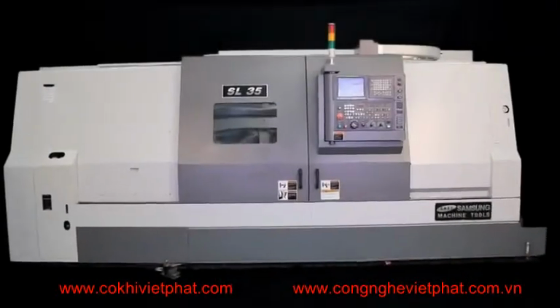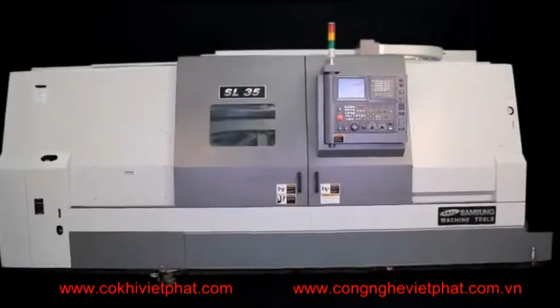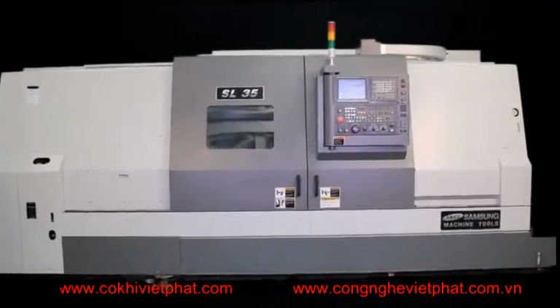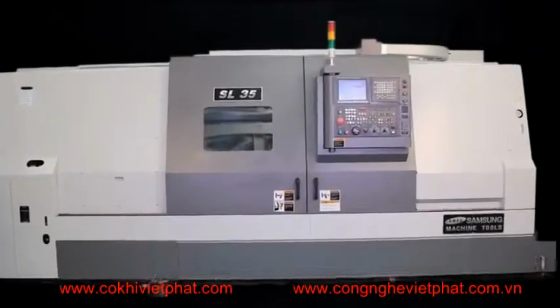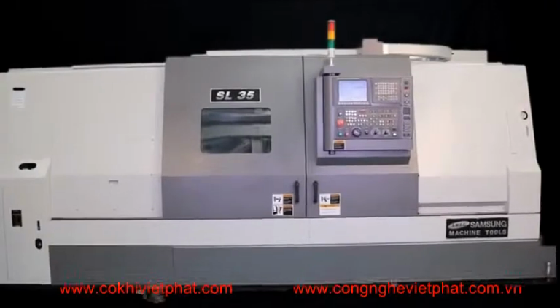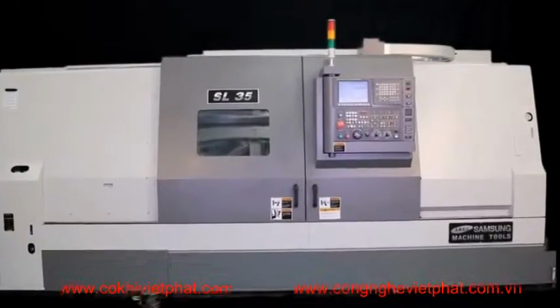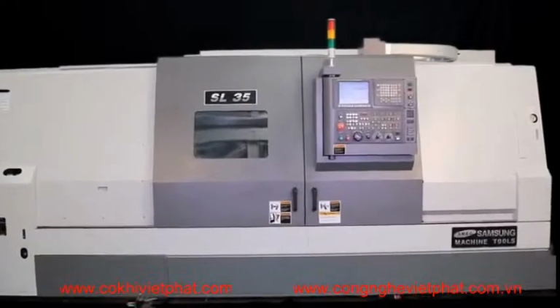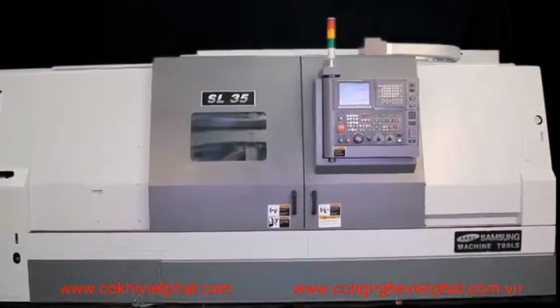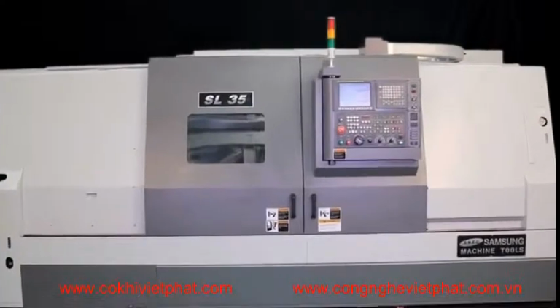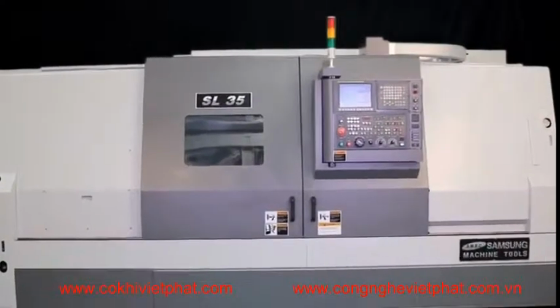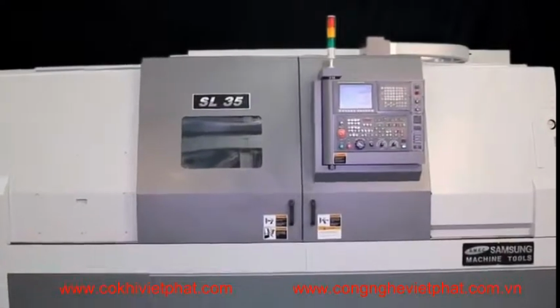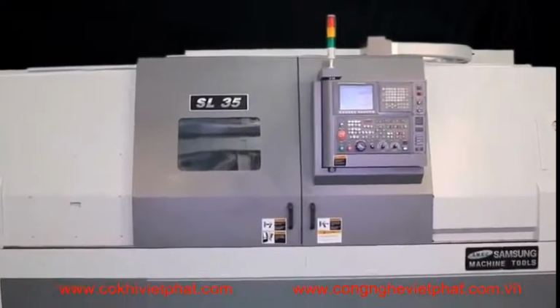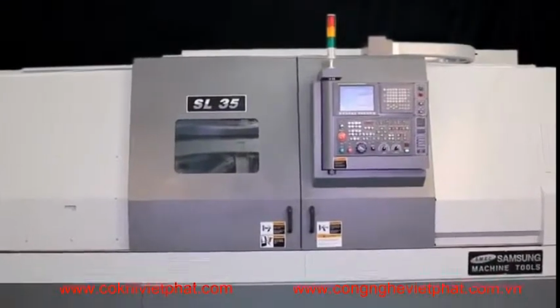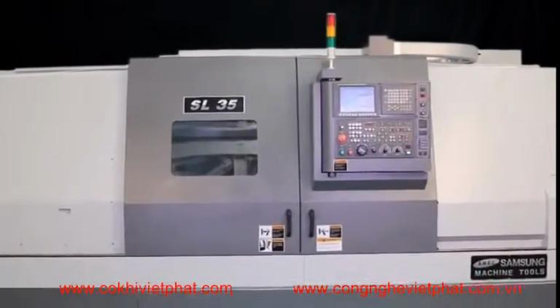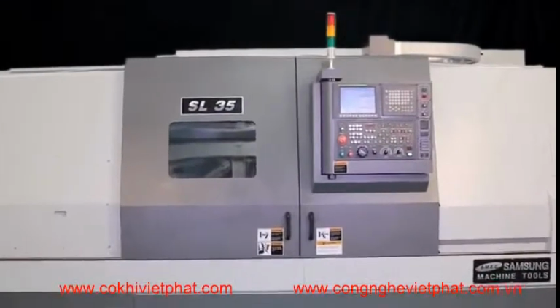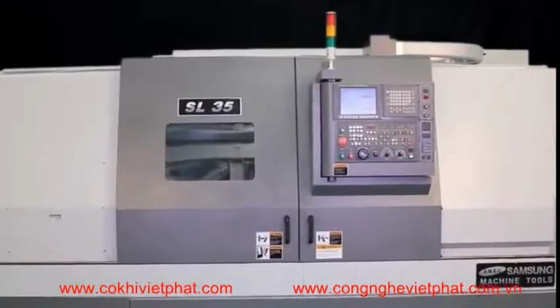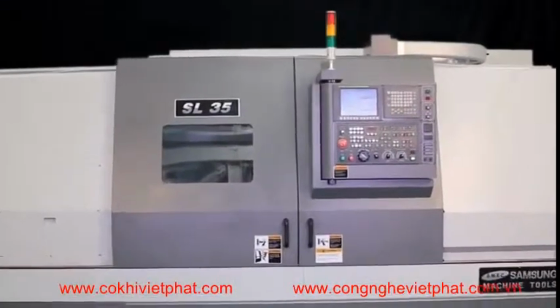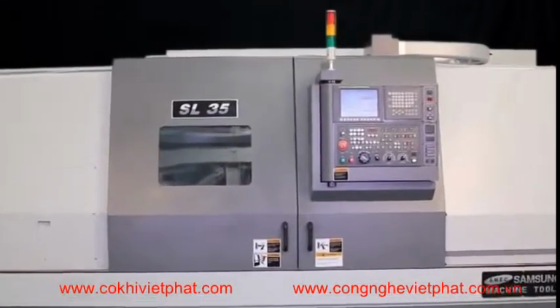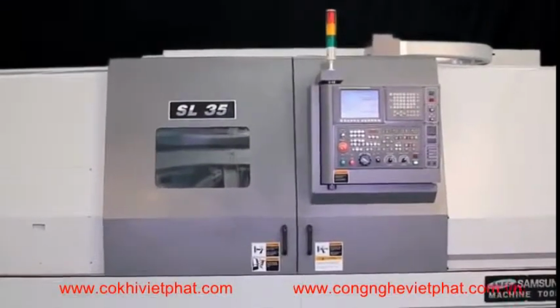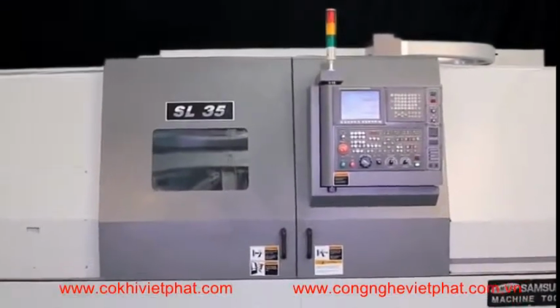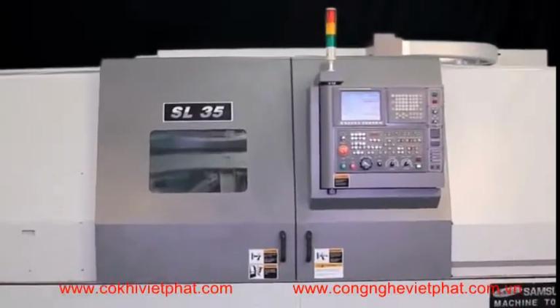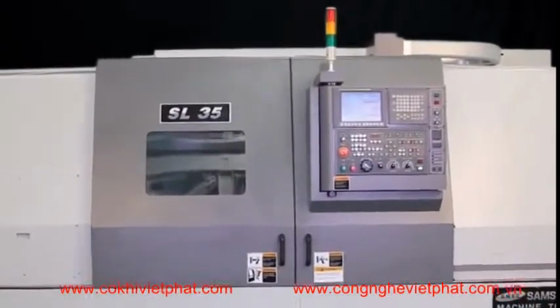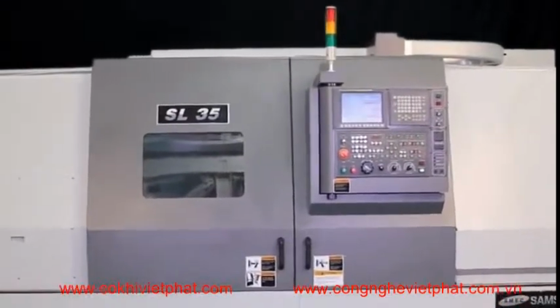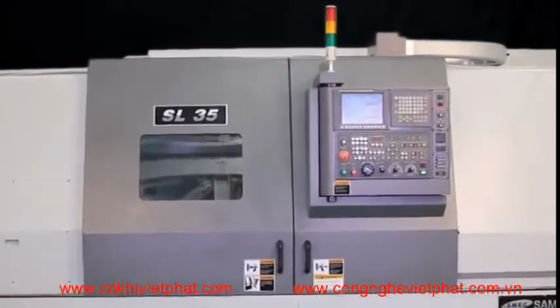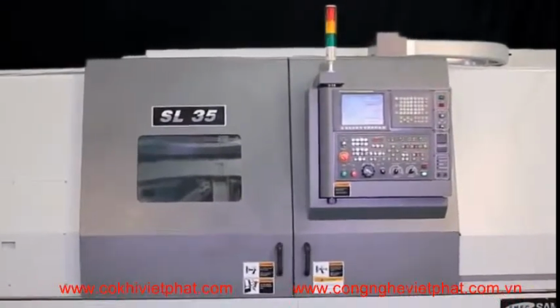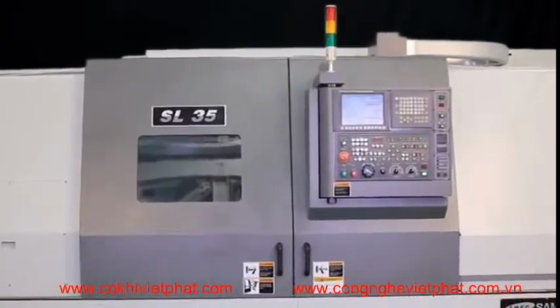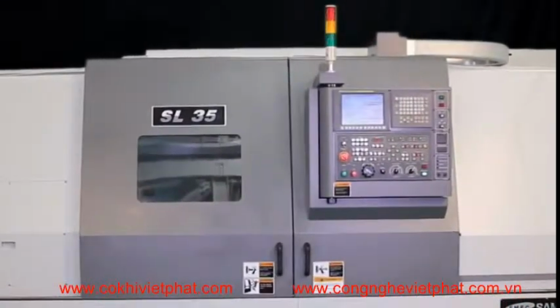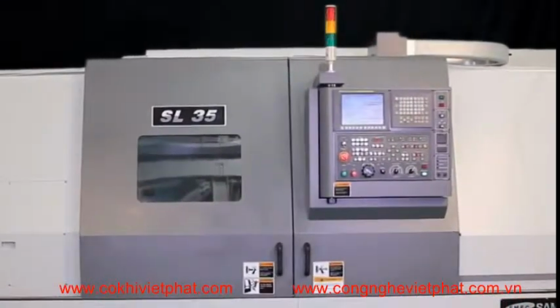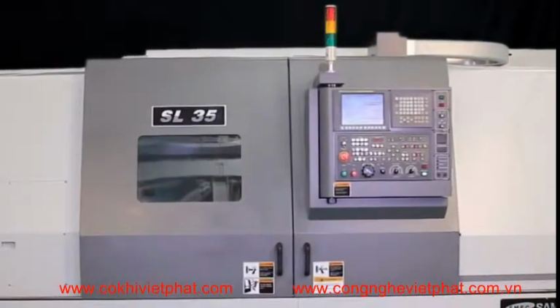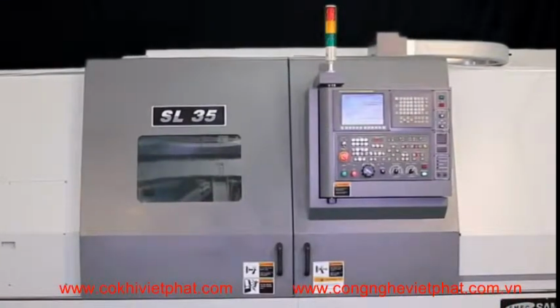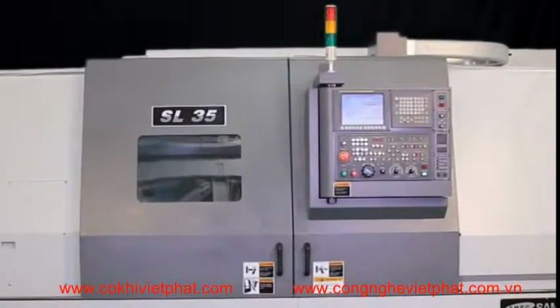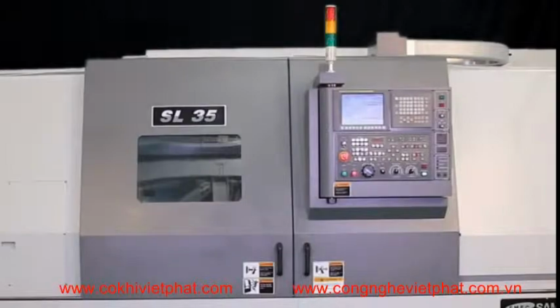Machine options include a side discharge chip conveyor, various size tool holders, and an auto operator door.